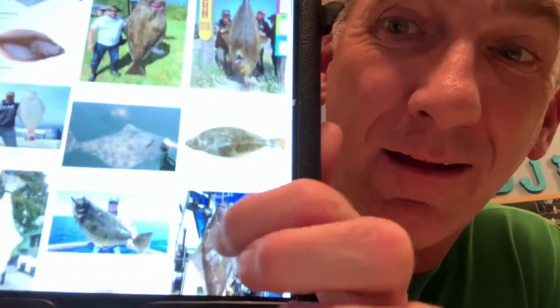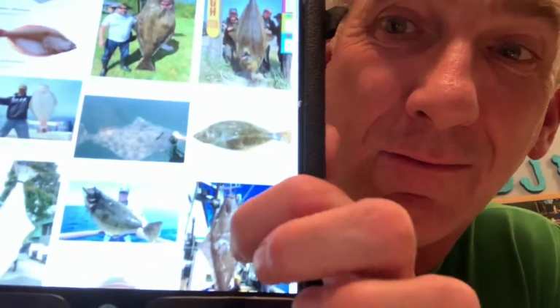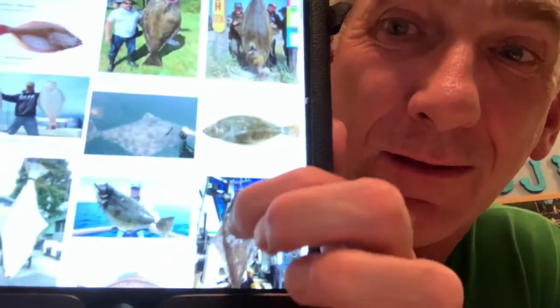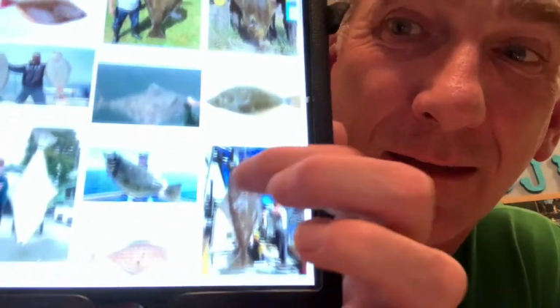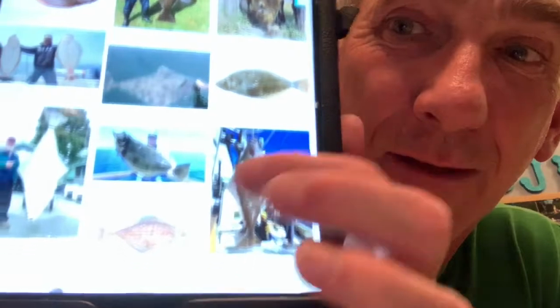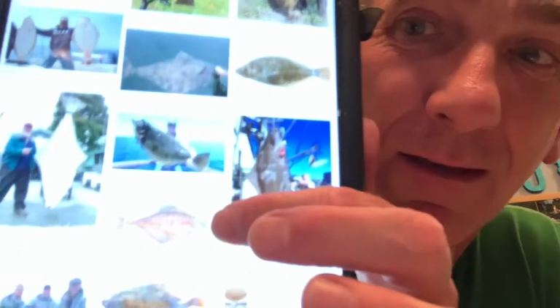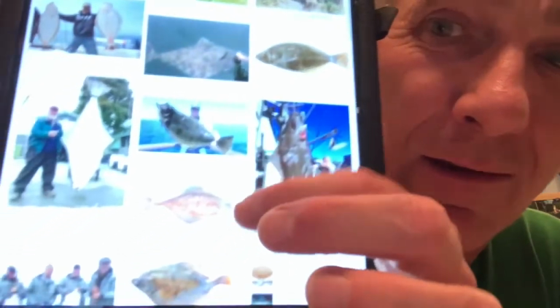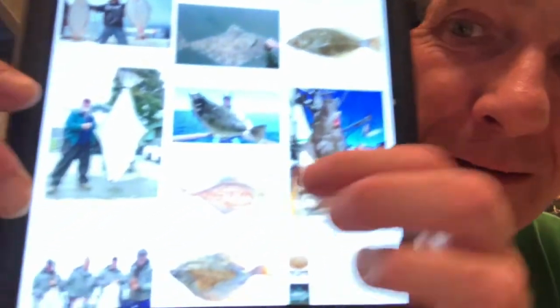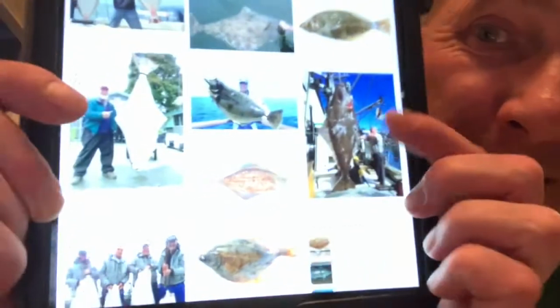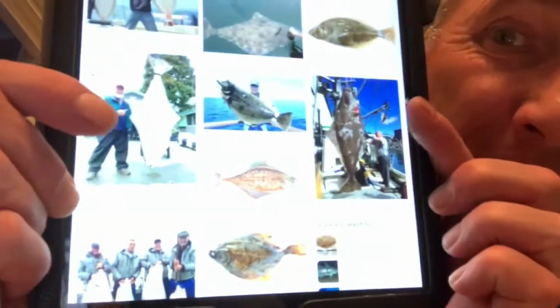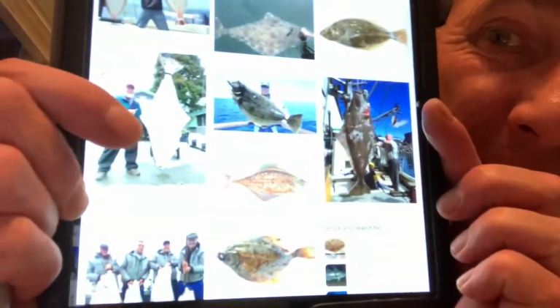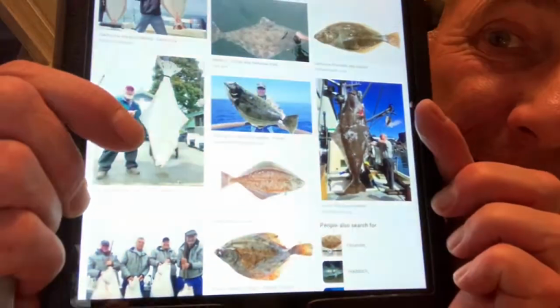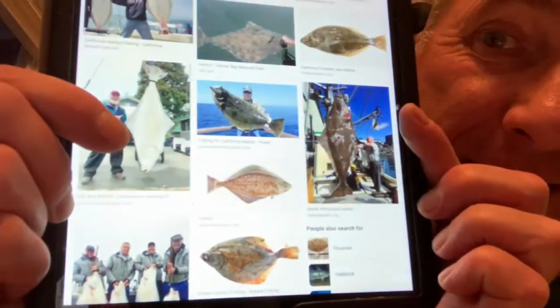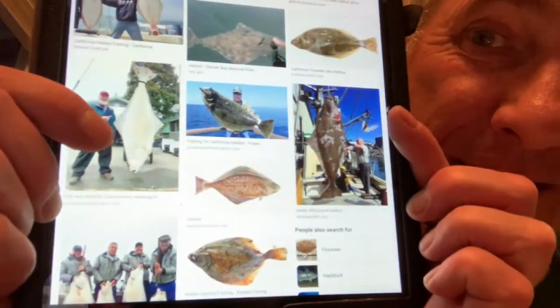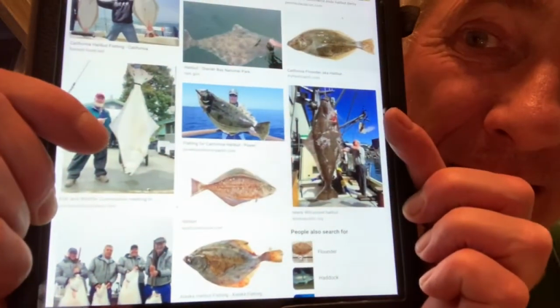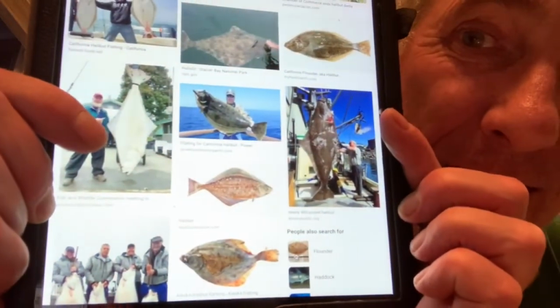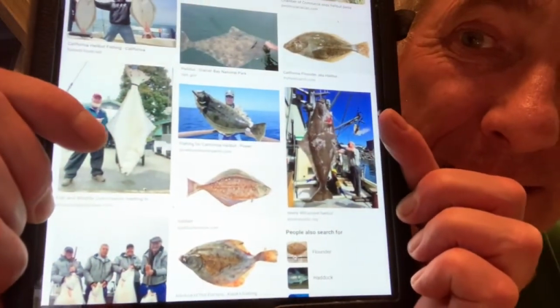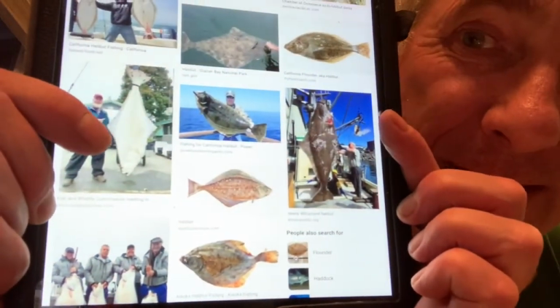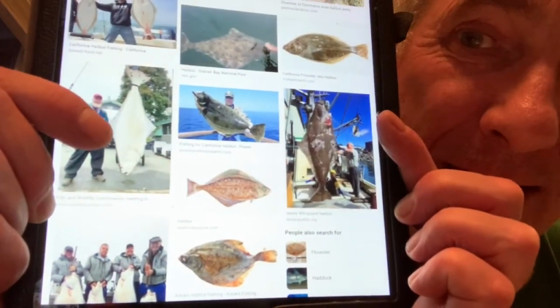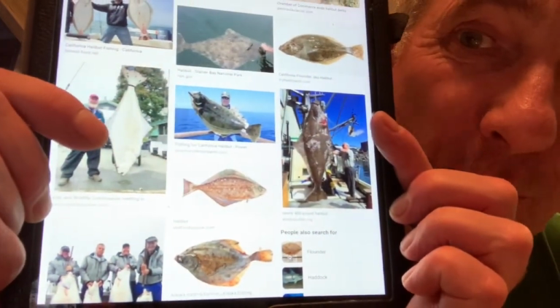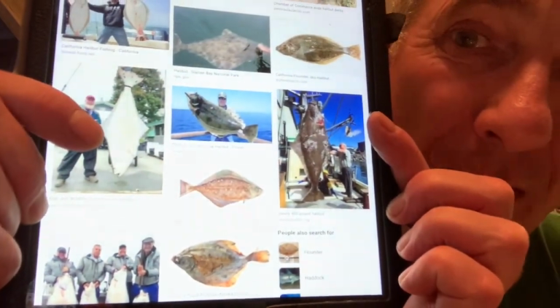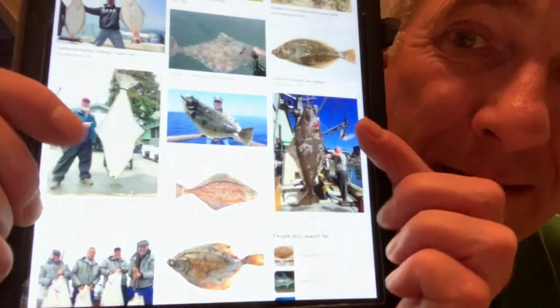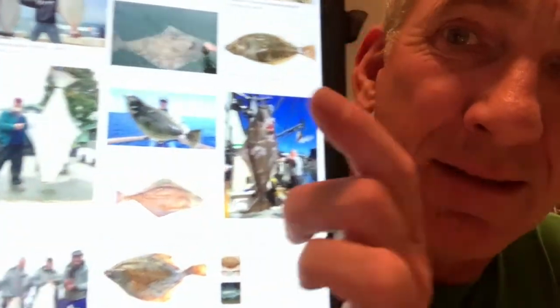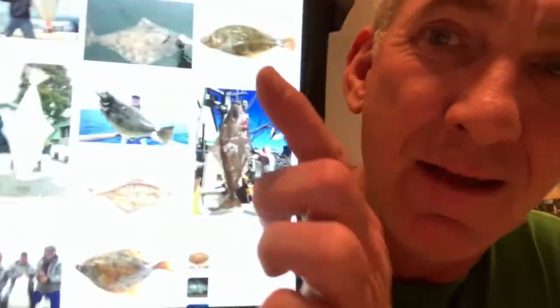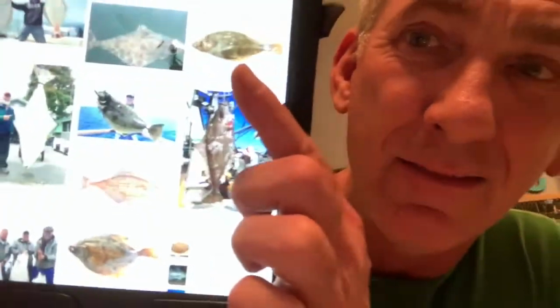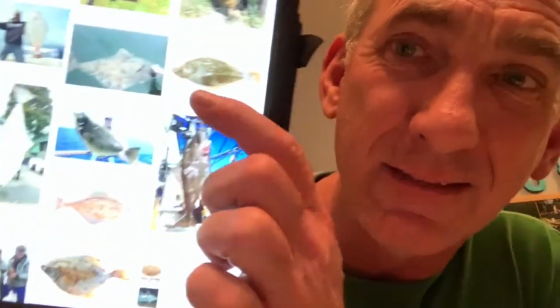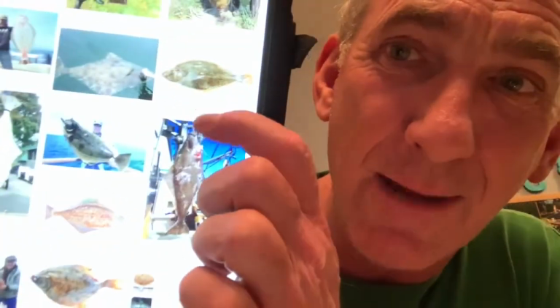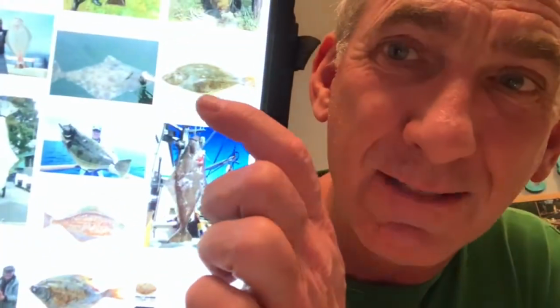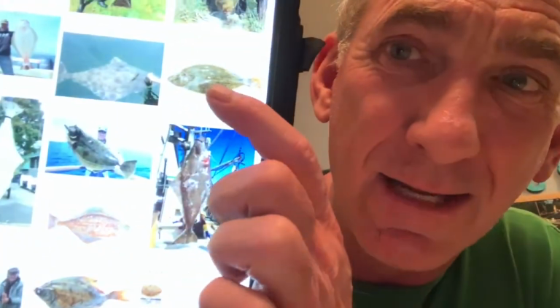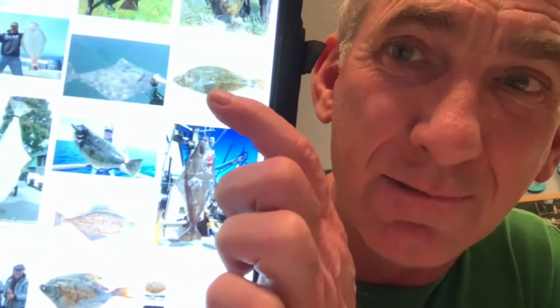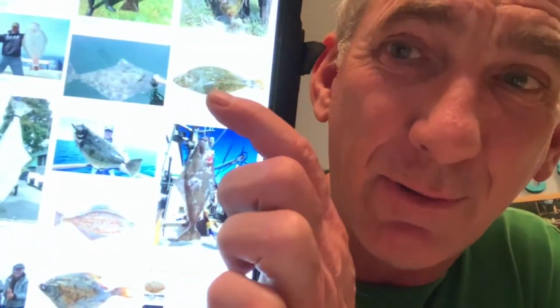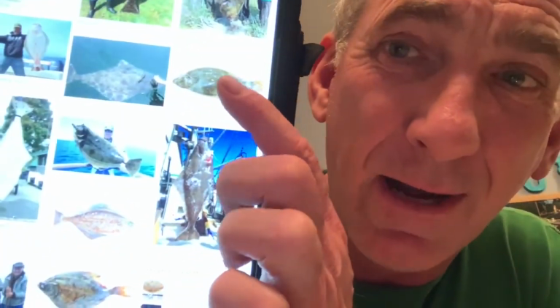Give me an underneath side. See, this is the underneath side — it's white. The top side is brown.